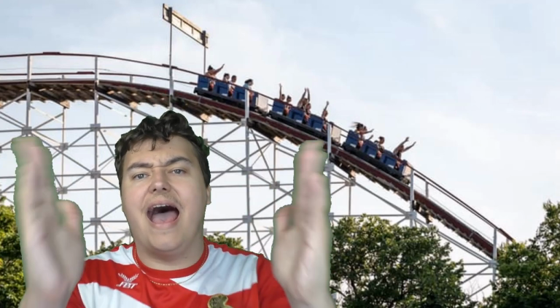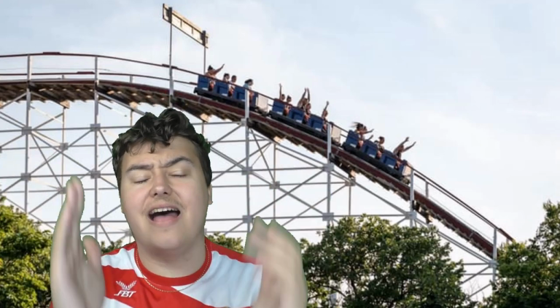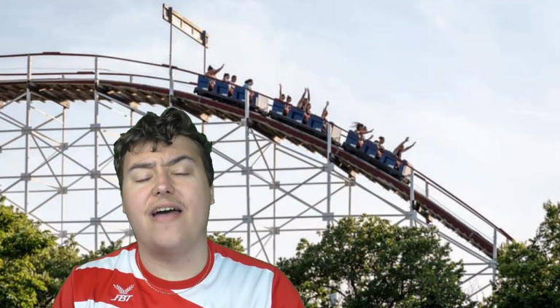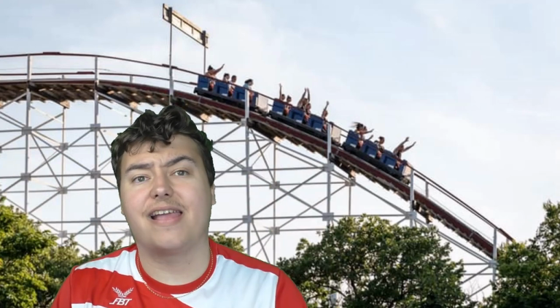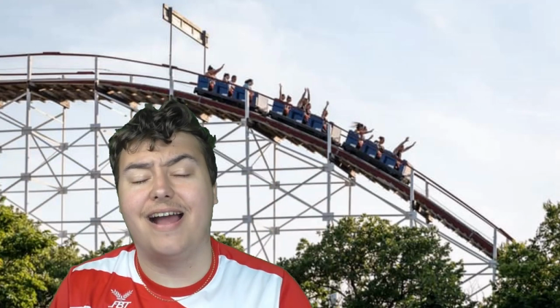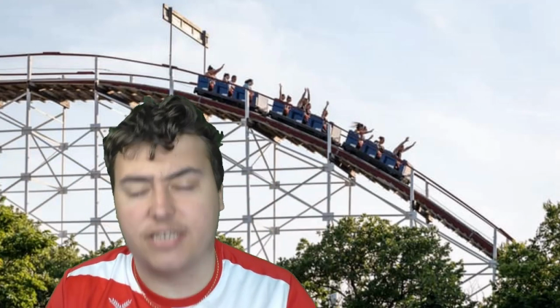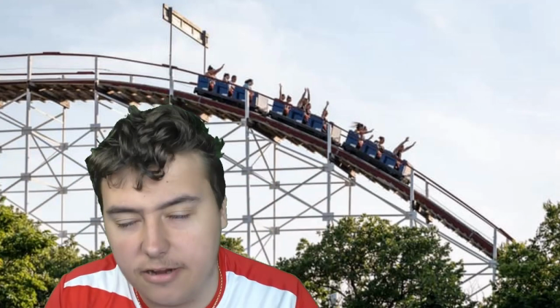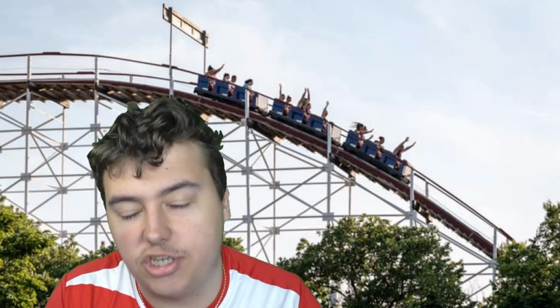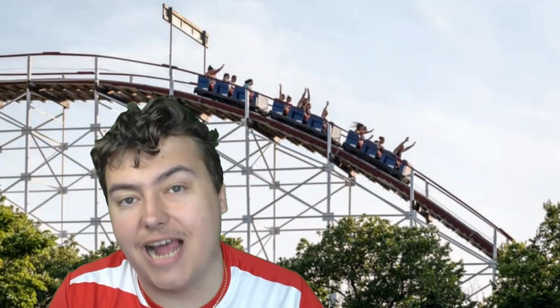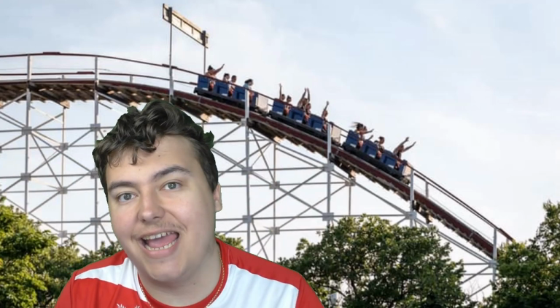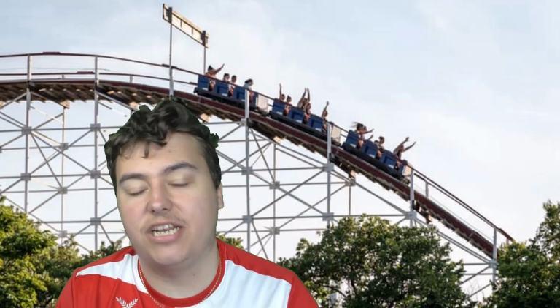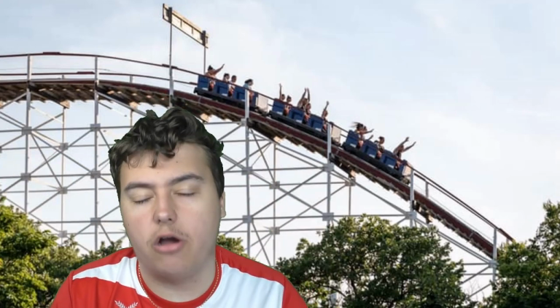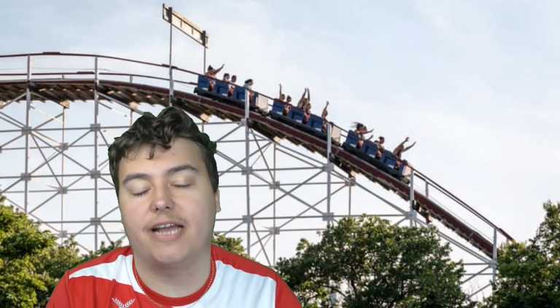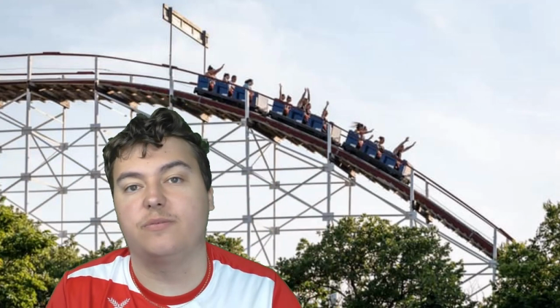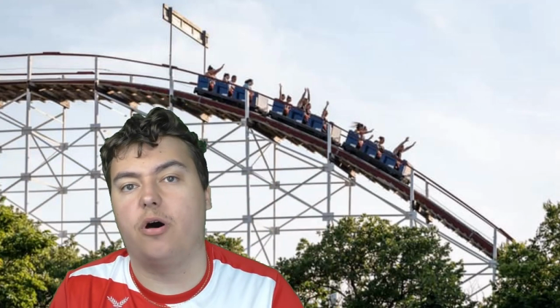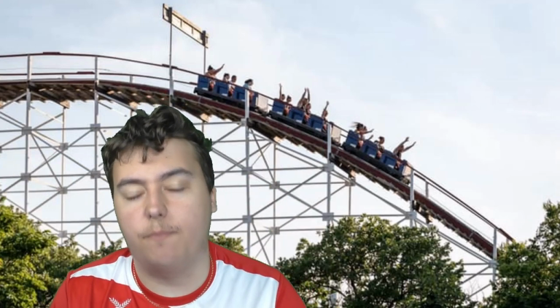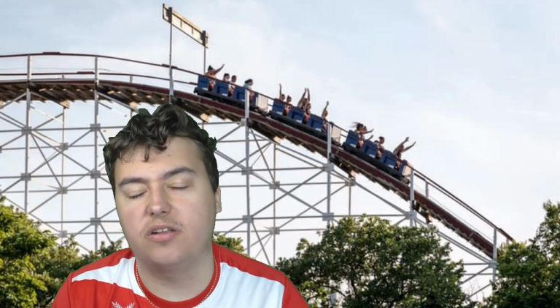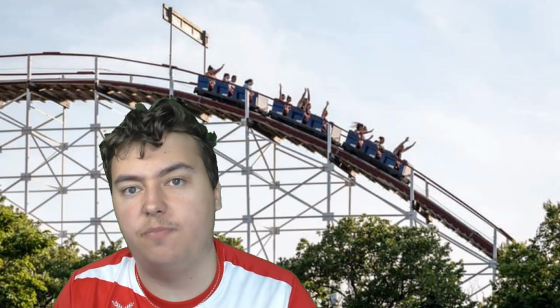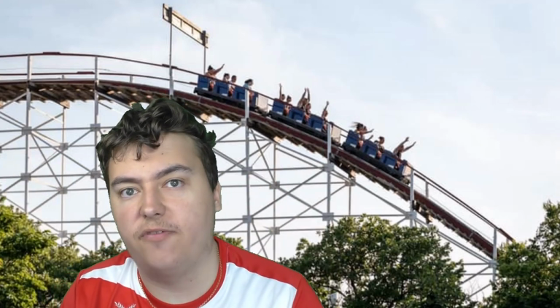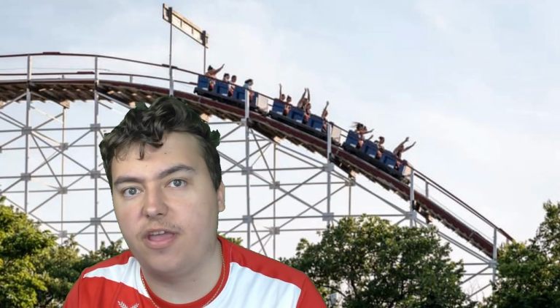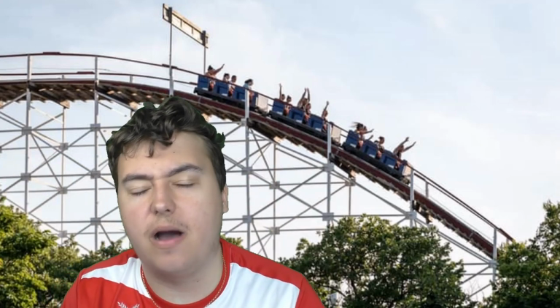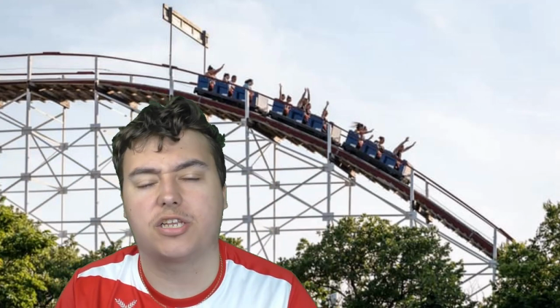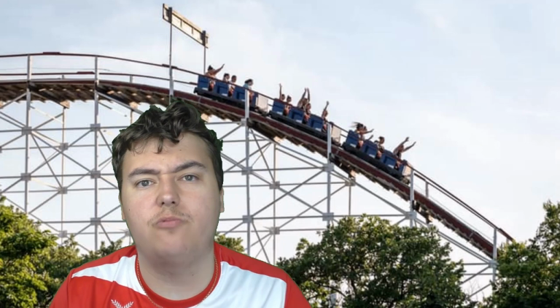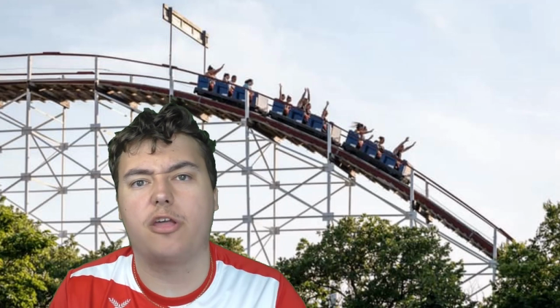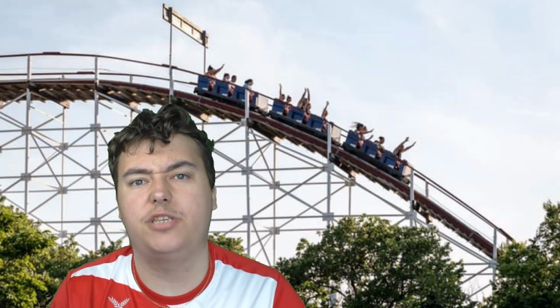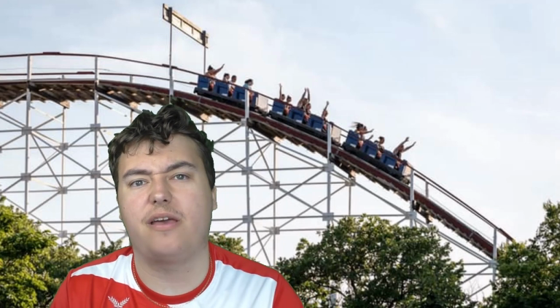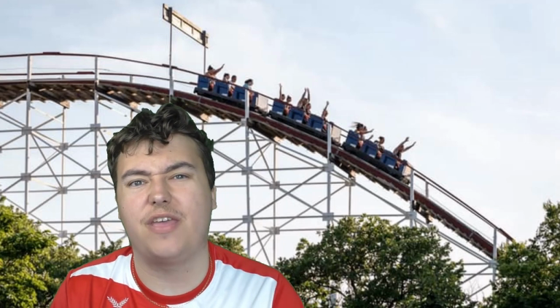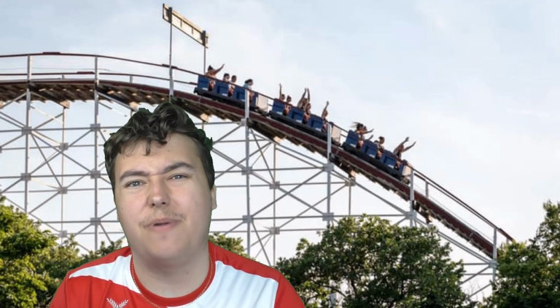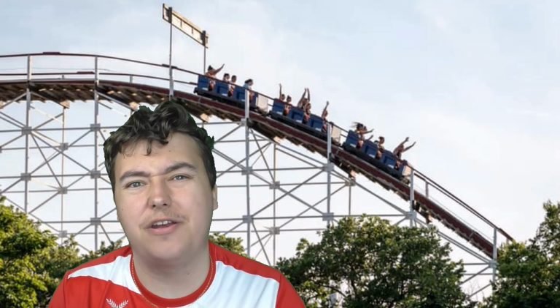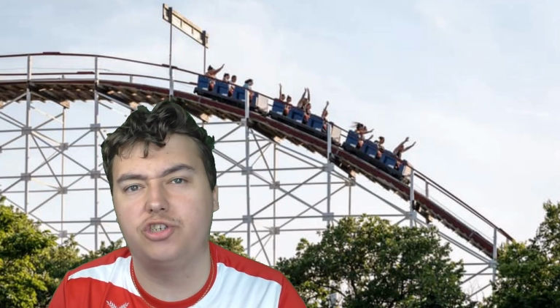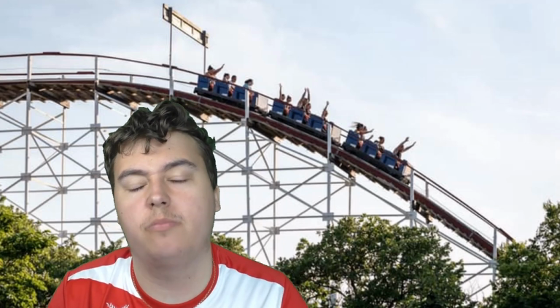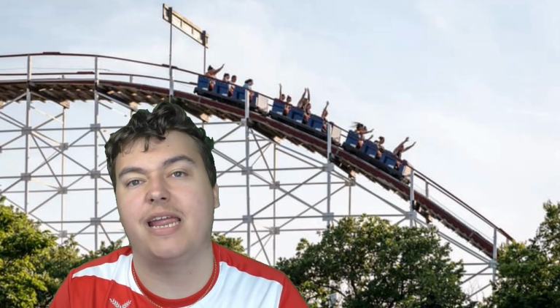Hello there guys, Coaster Joel here, Doncaster born but built for theme parks, and welcome to a theme park newsroom update.